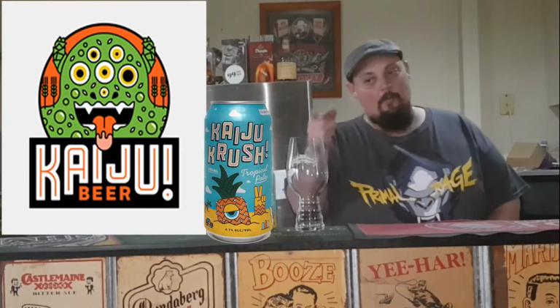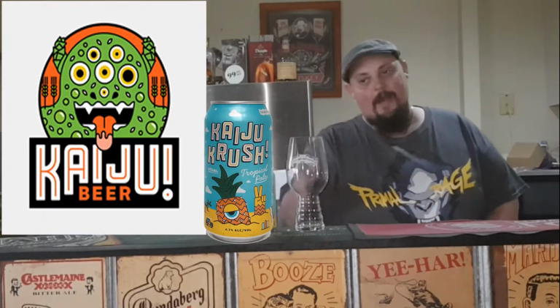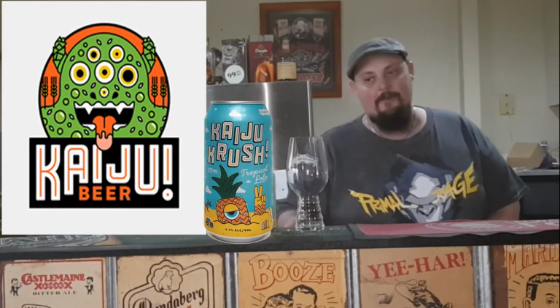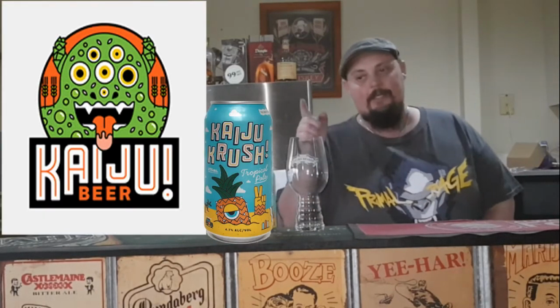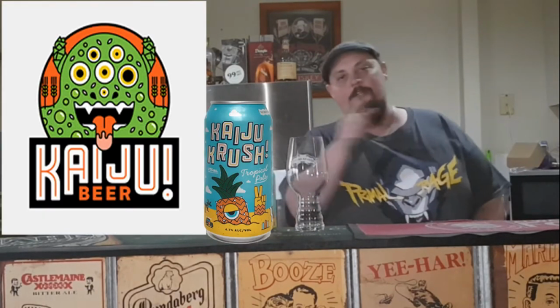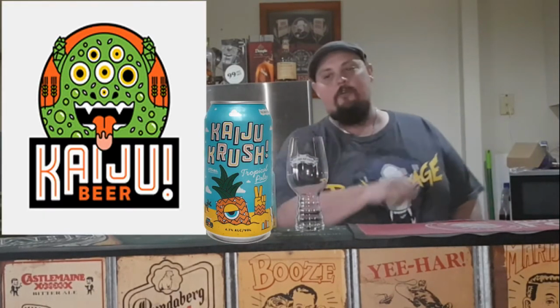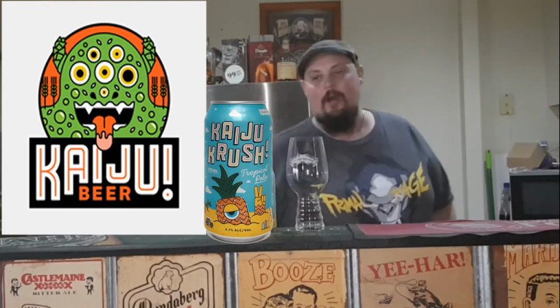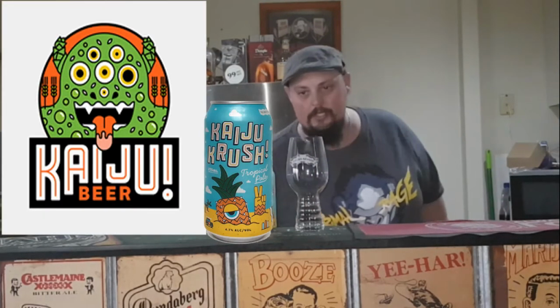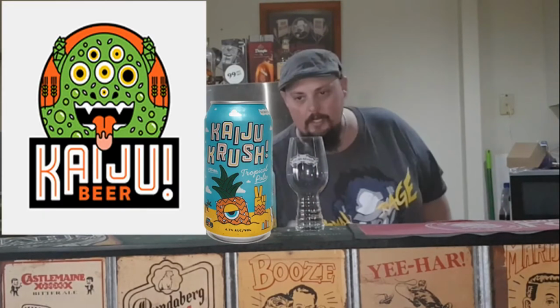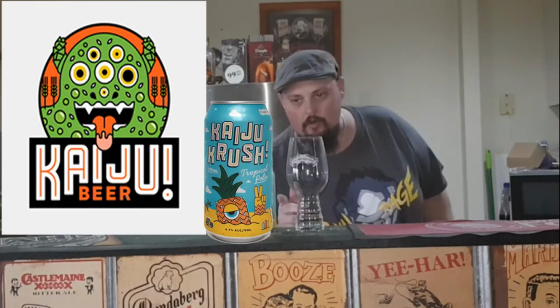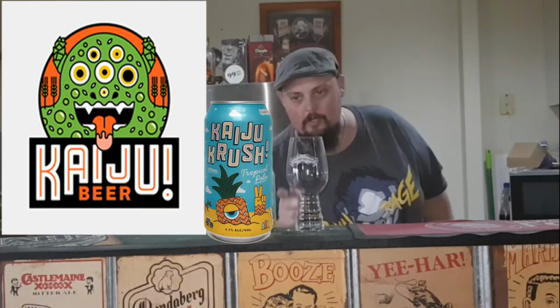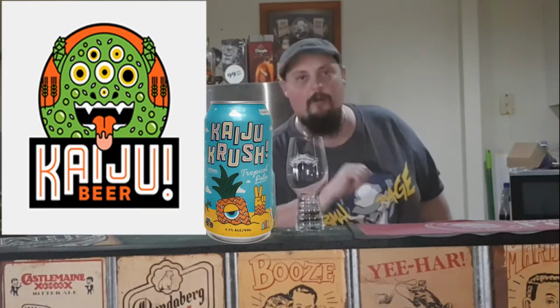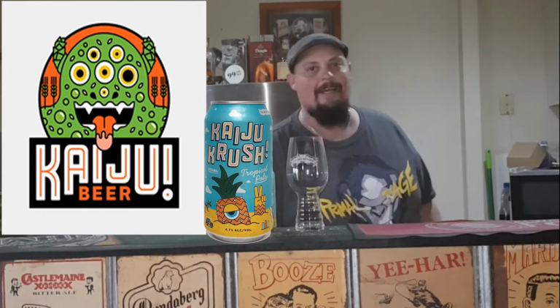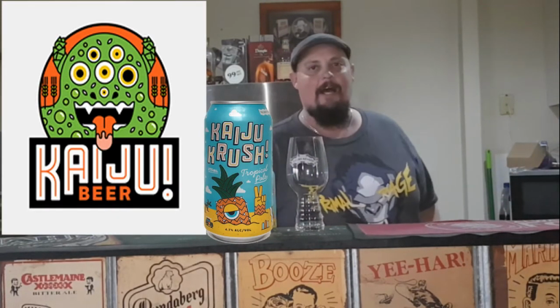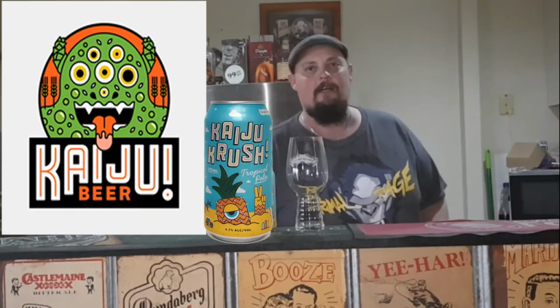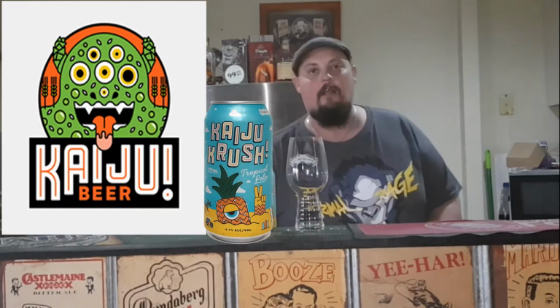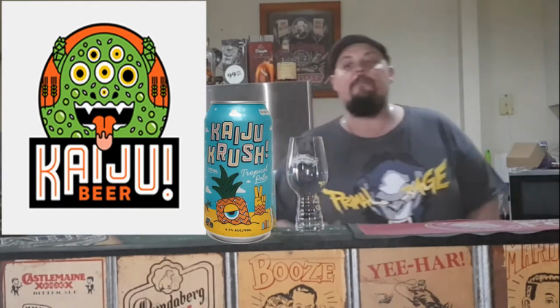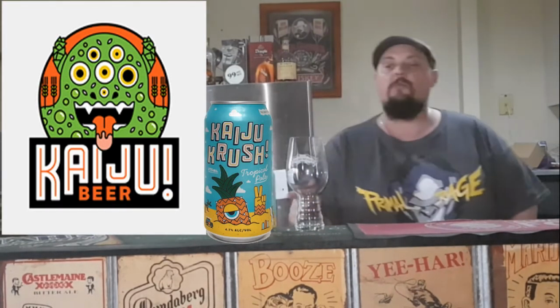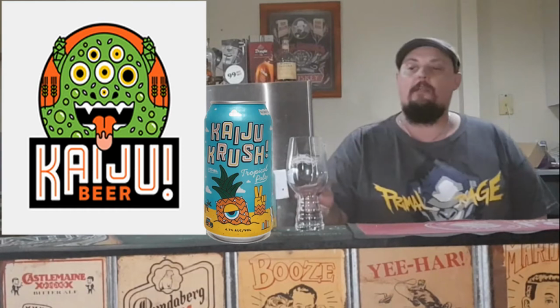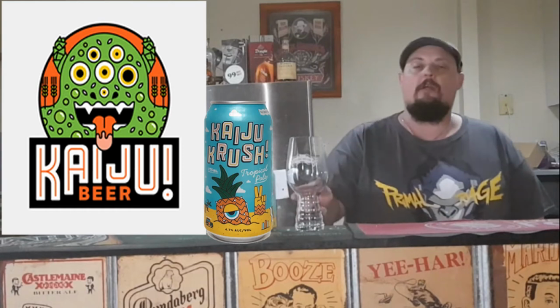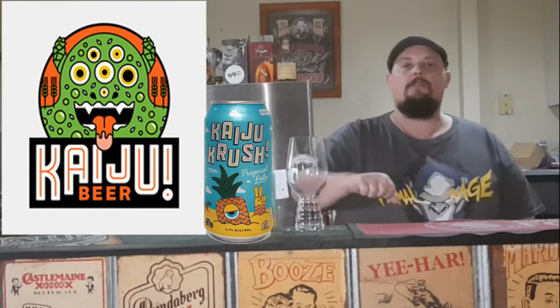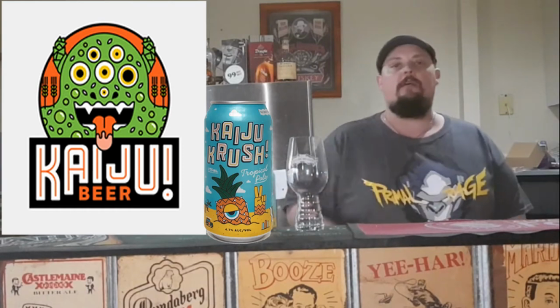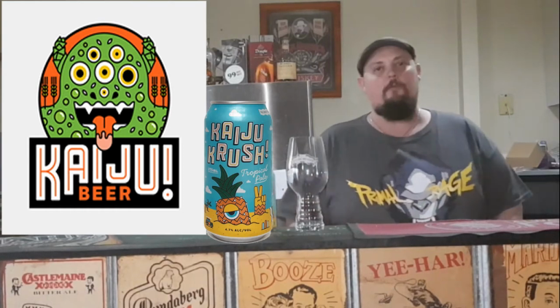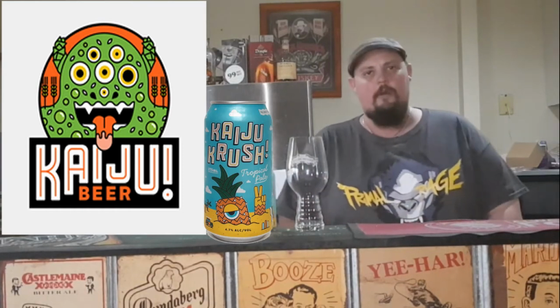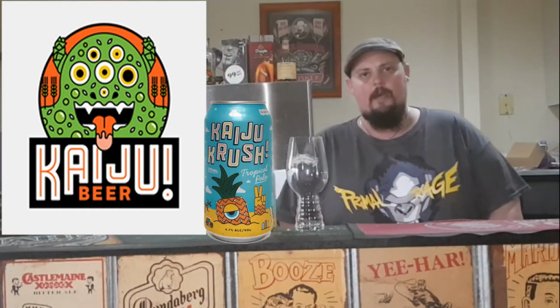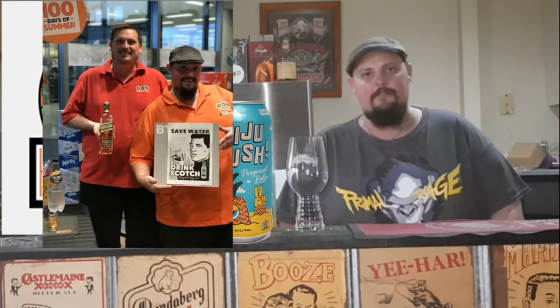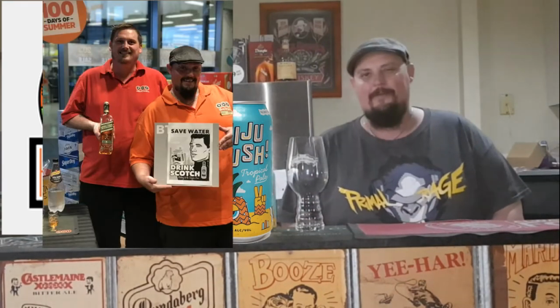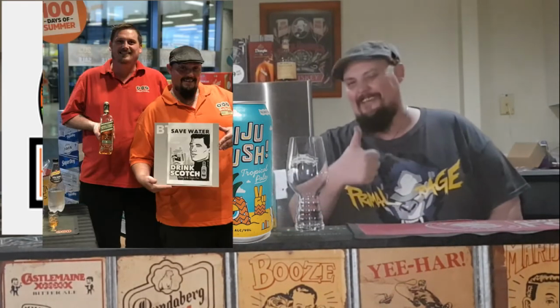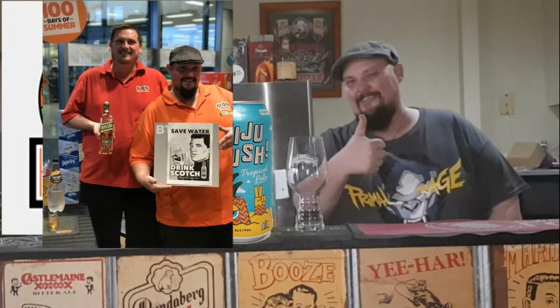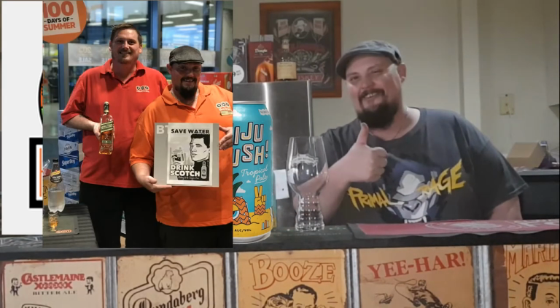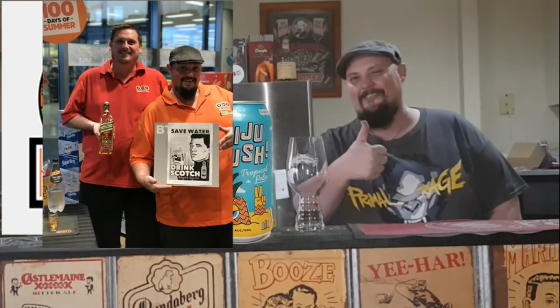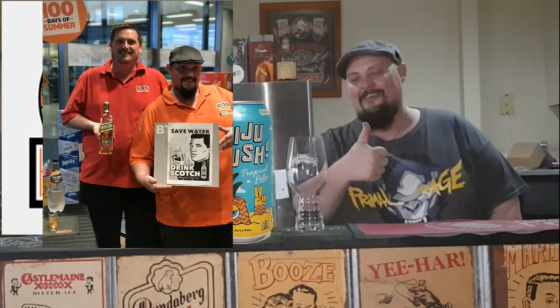We have a Kaiju Crush Tropical Pale Ale. This one, good old Steve from work gave it to me. On you, Steve.